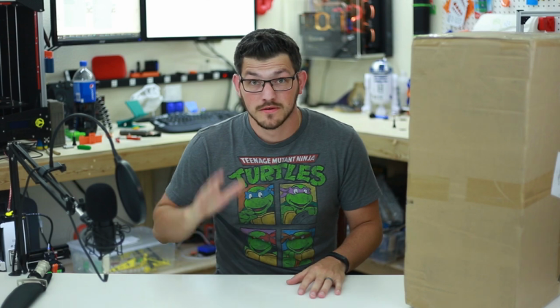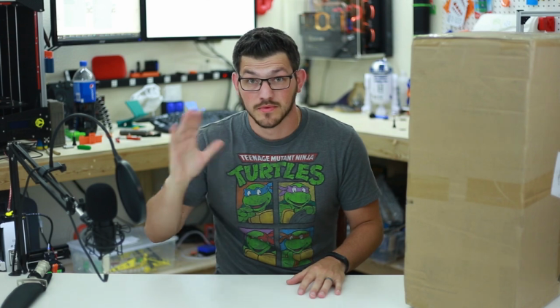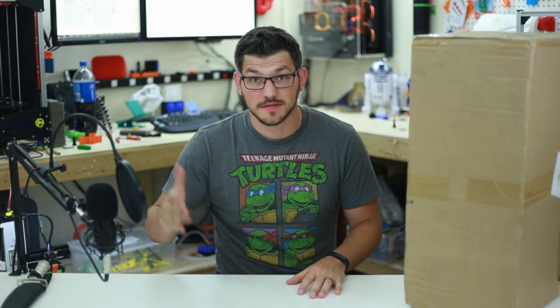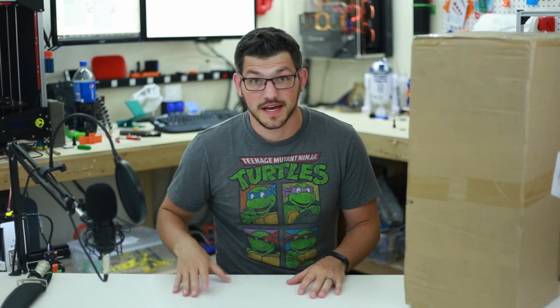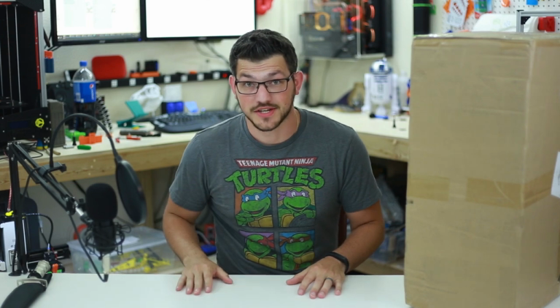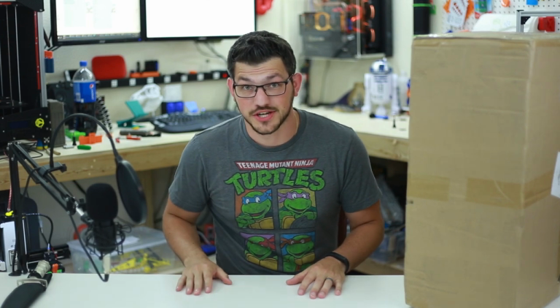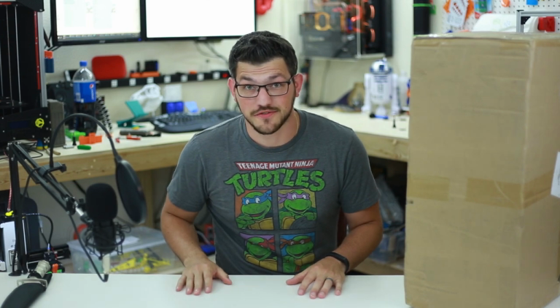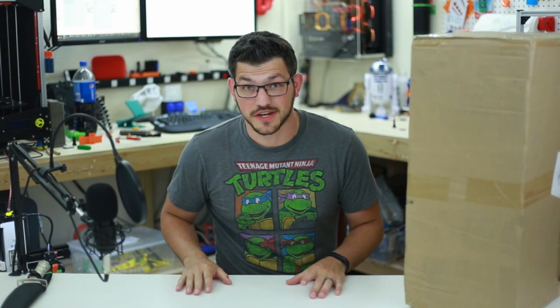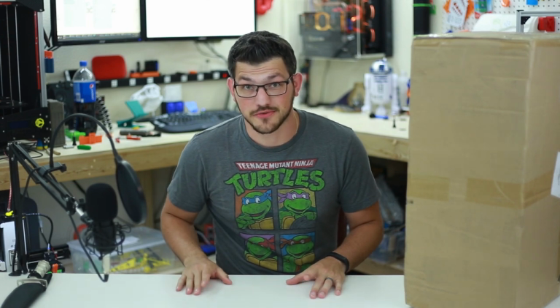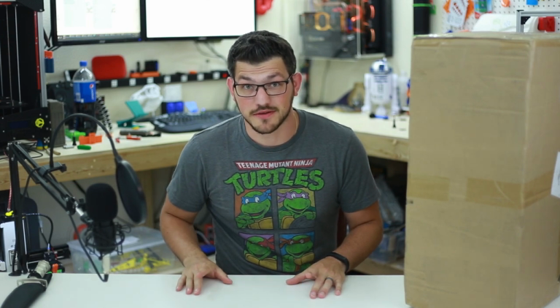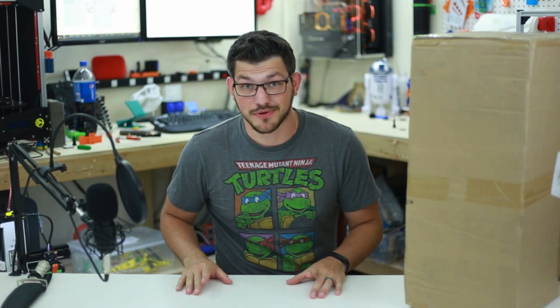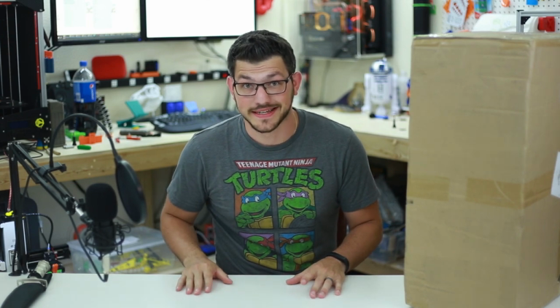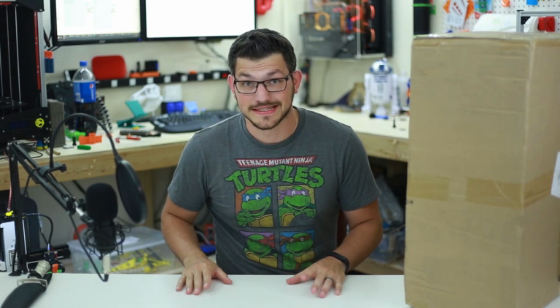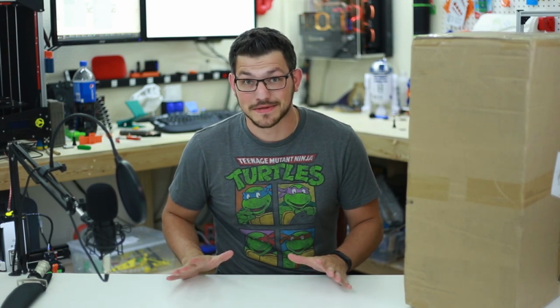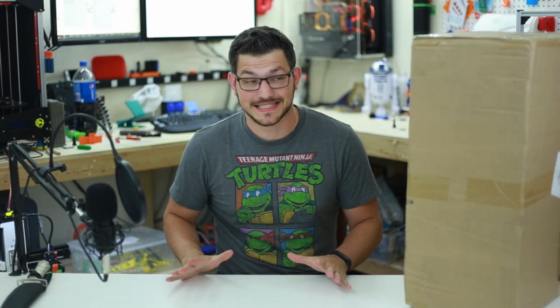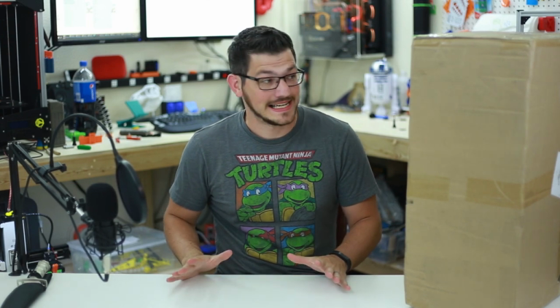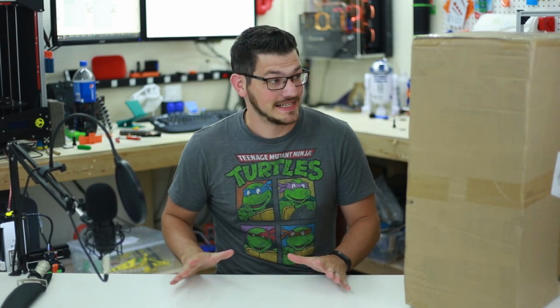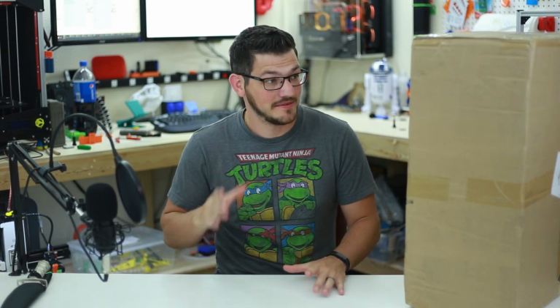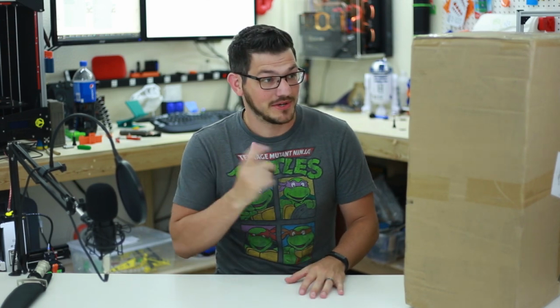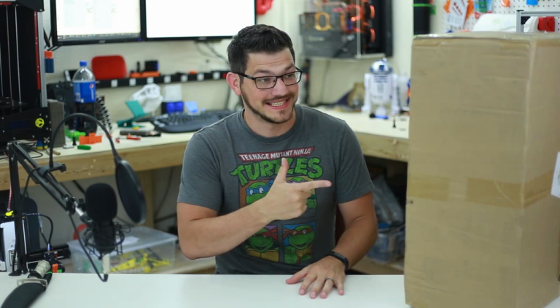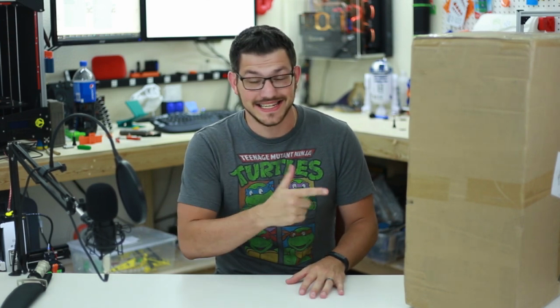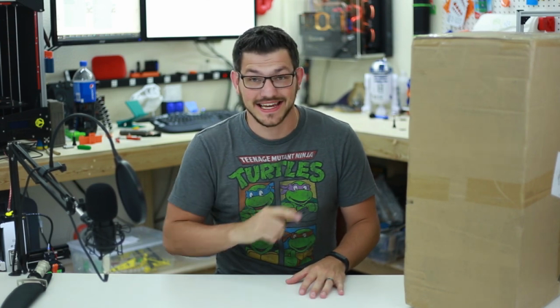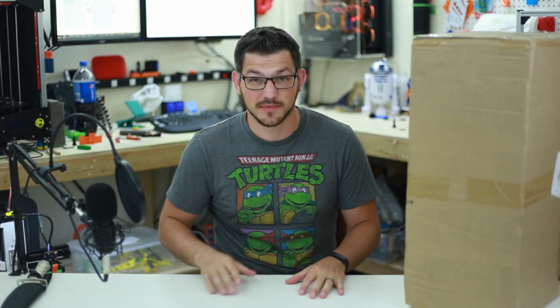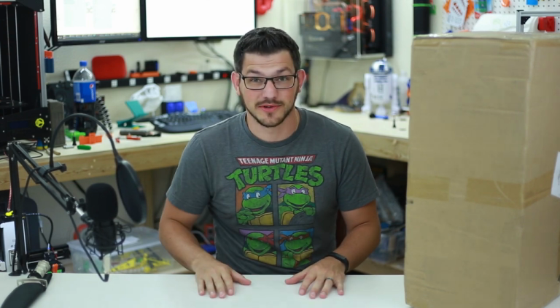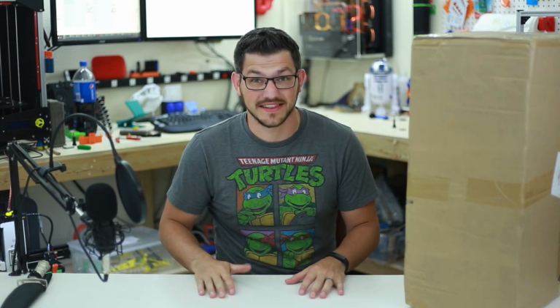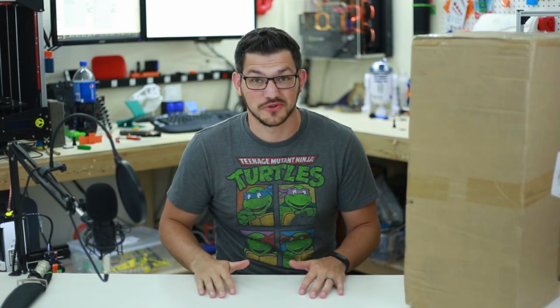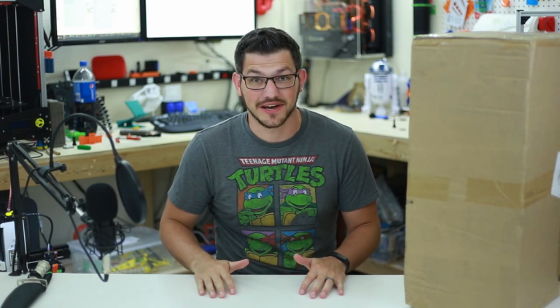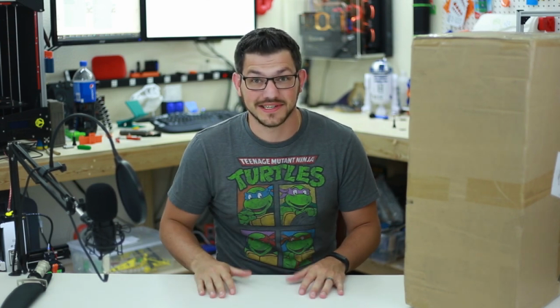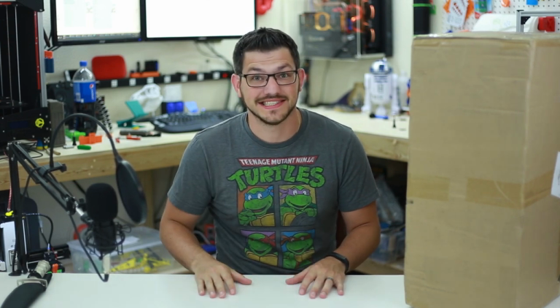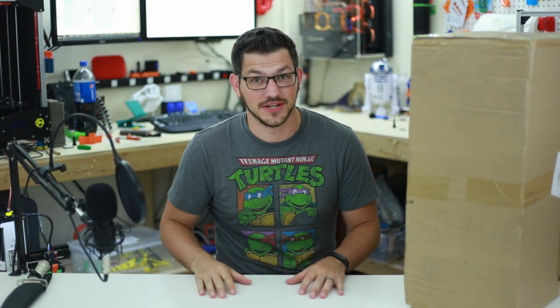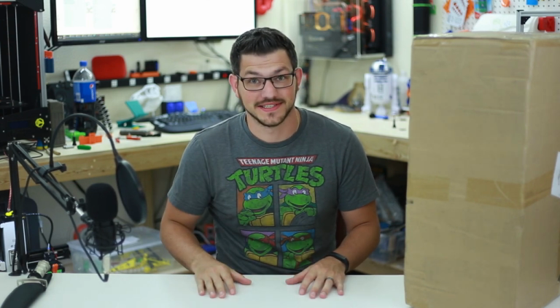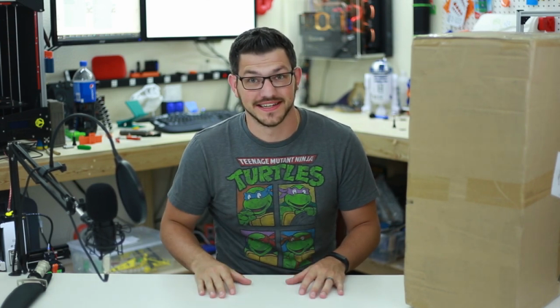What's up guys? Shady from Figurtec 3D Printing. I'm excited because today I'm going to look at the Creality CR-10.